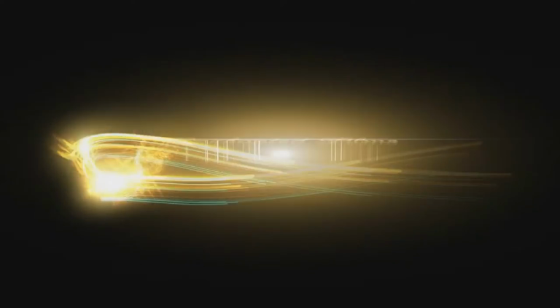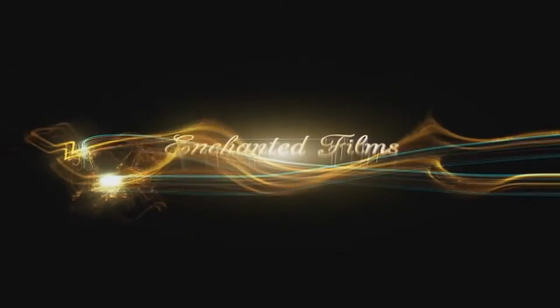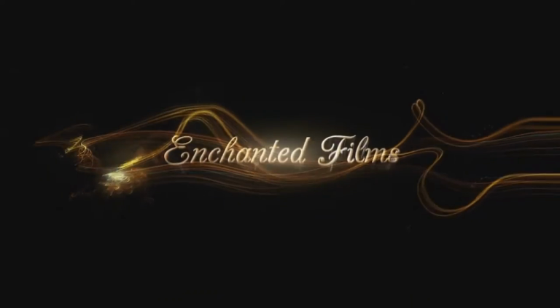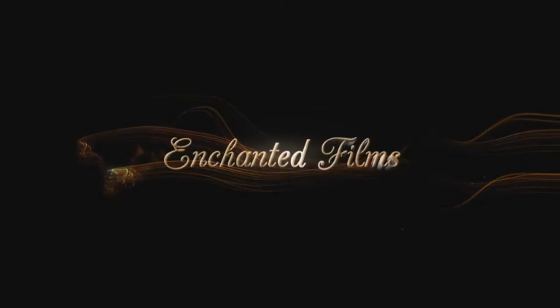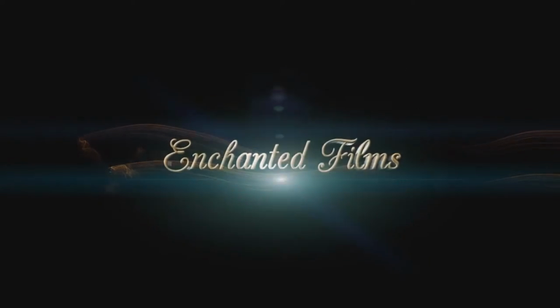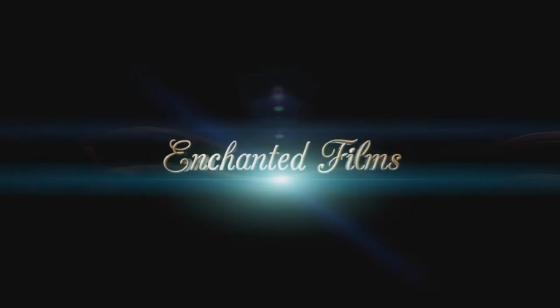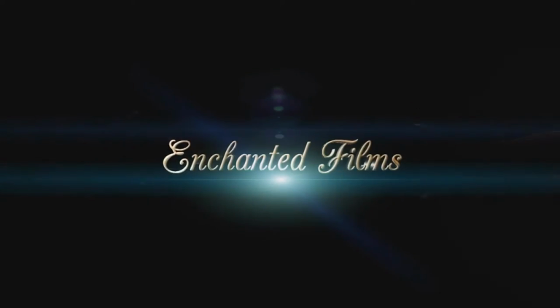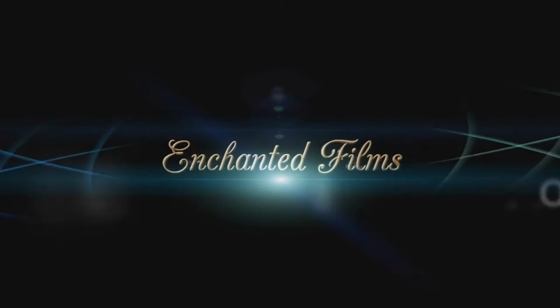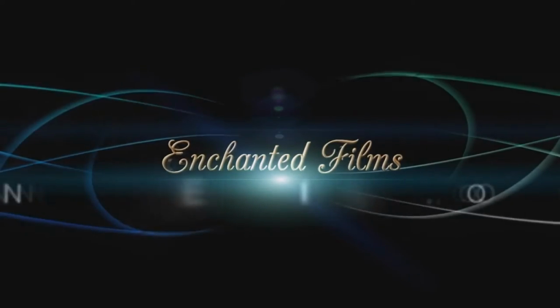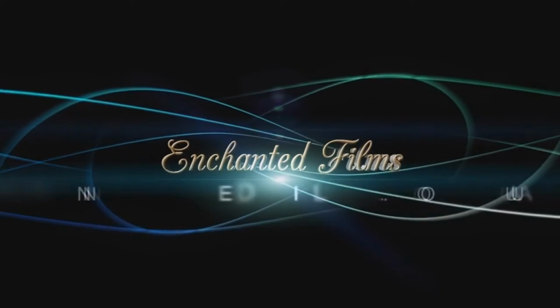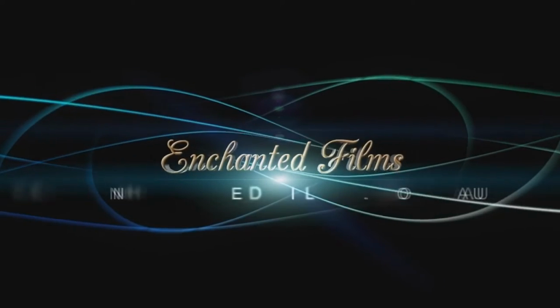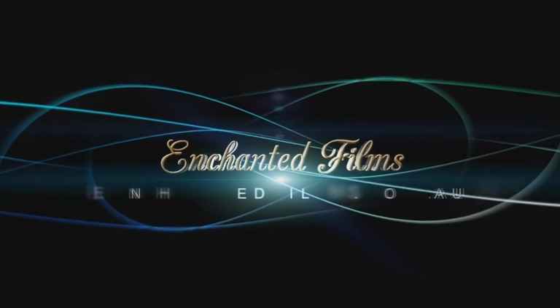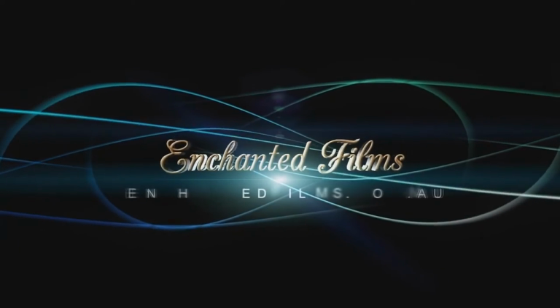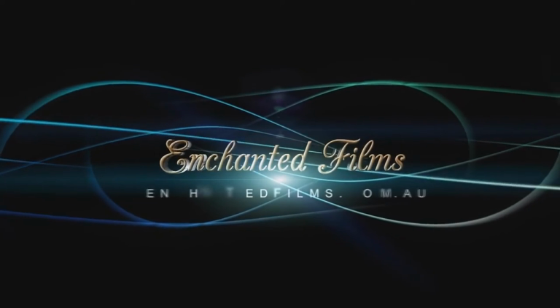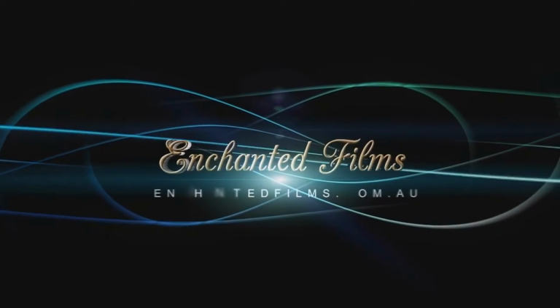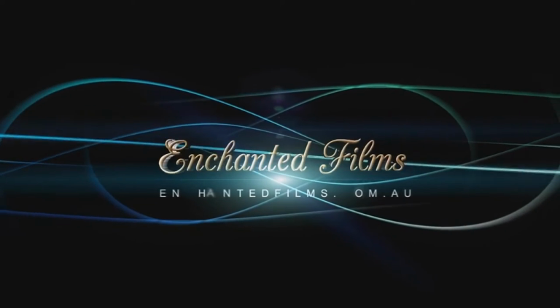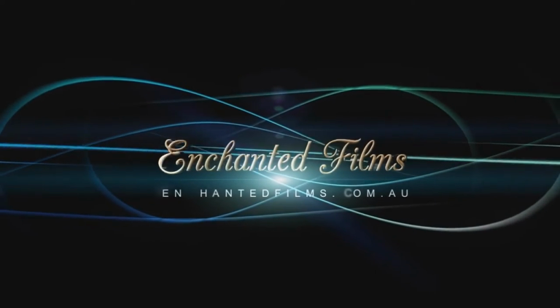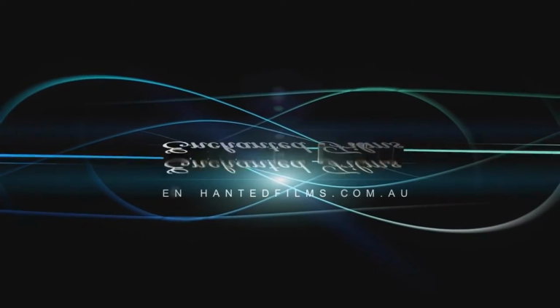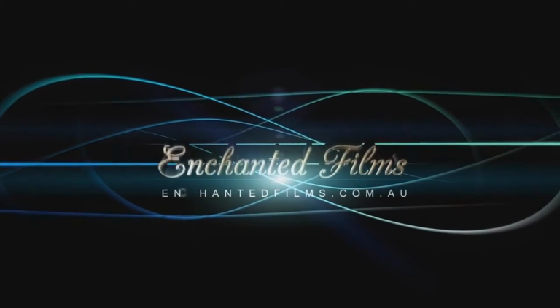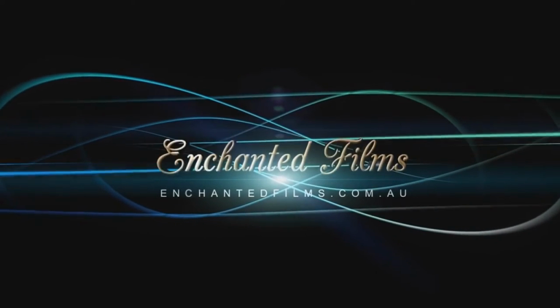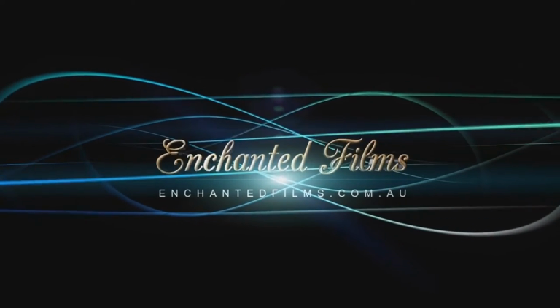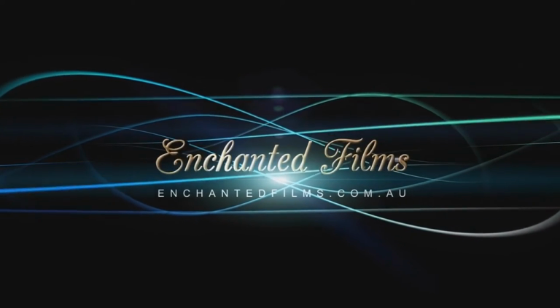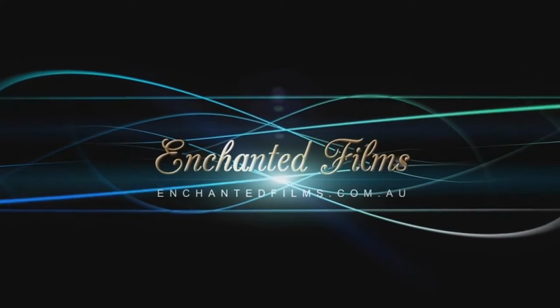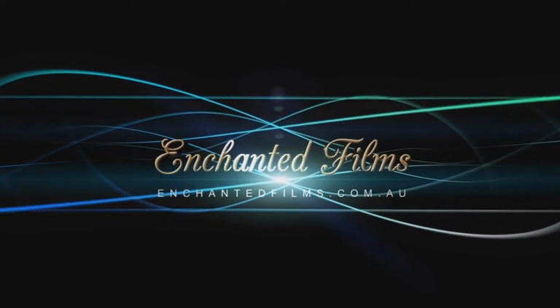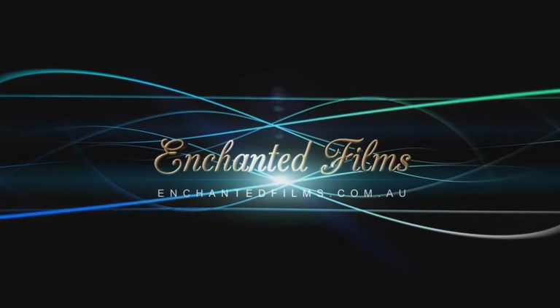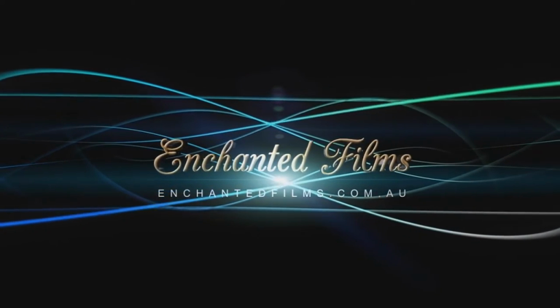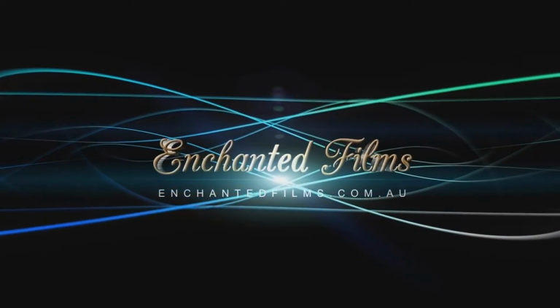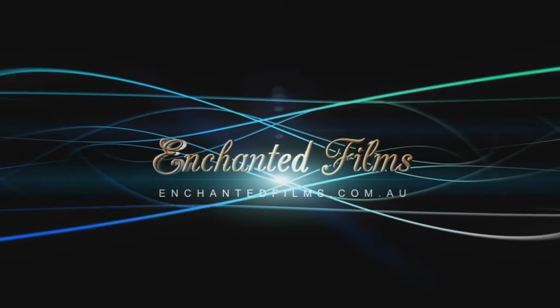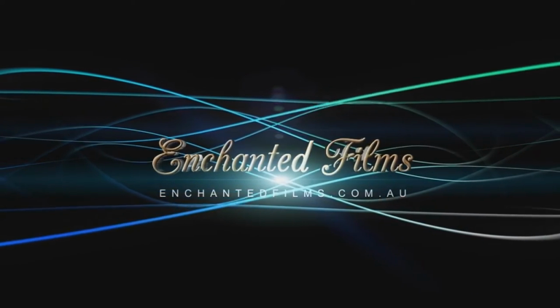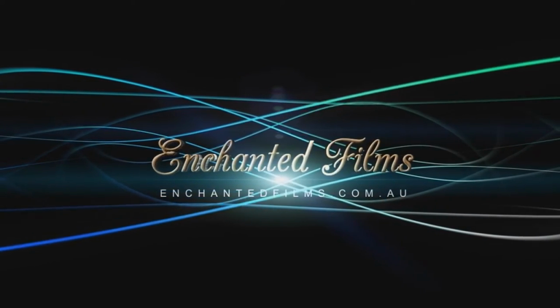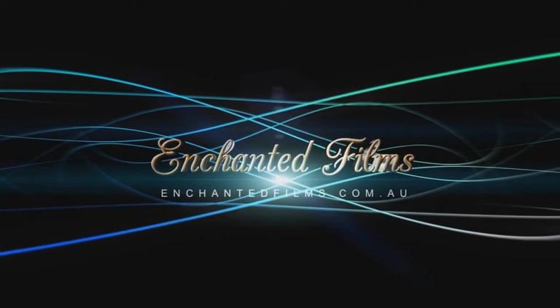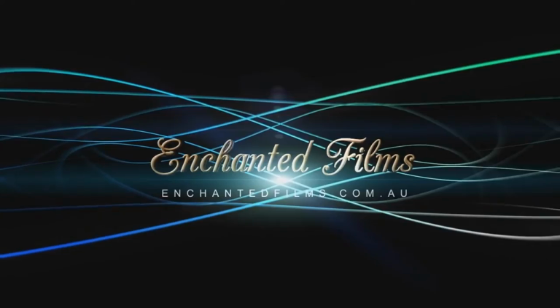This video has been sponsored by Enchanted Films, the premiere provider of video production services.